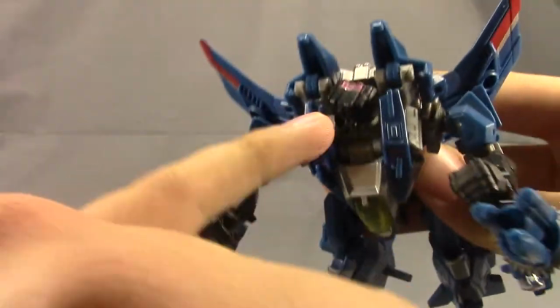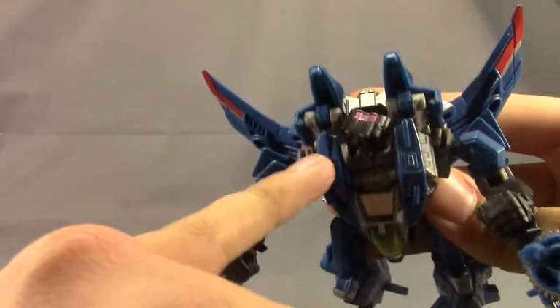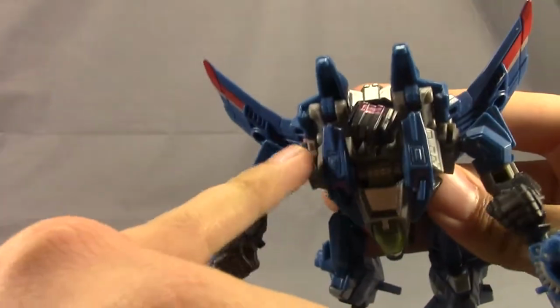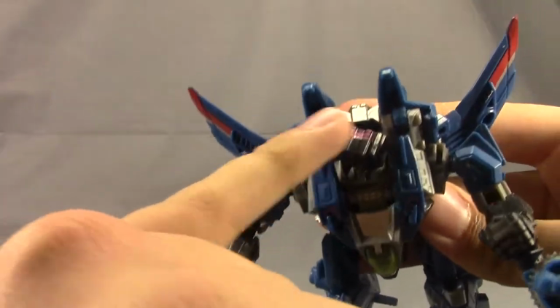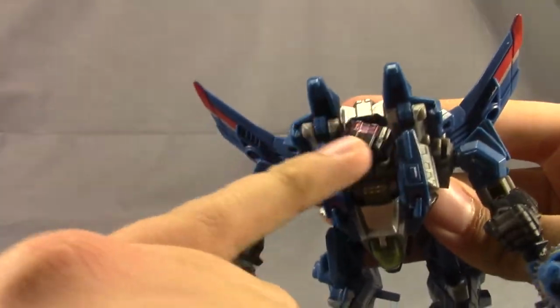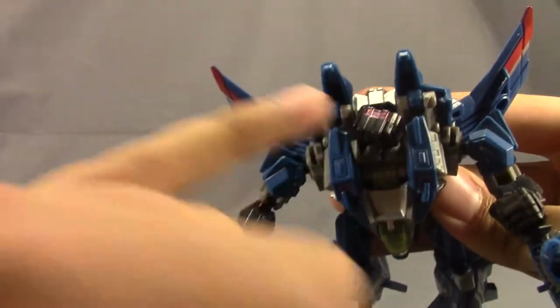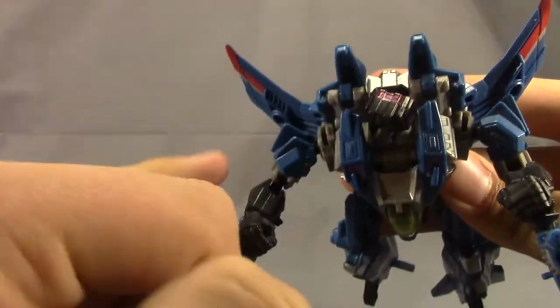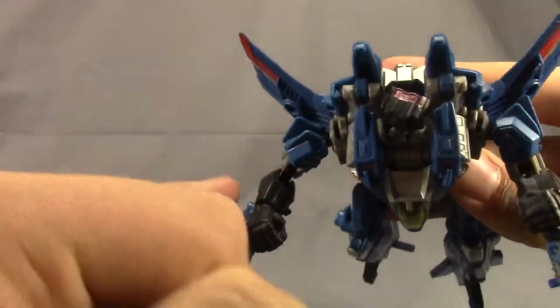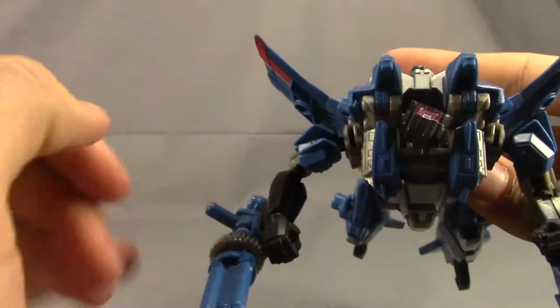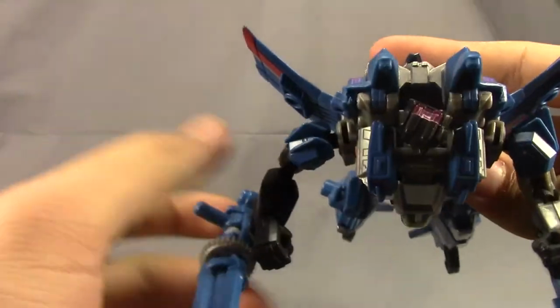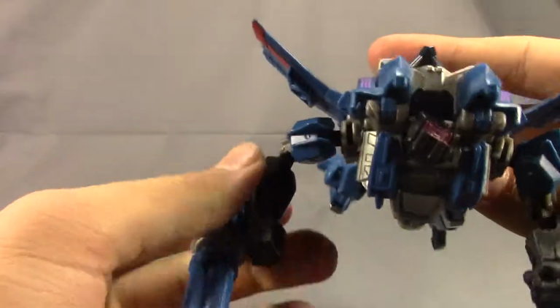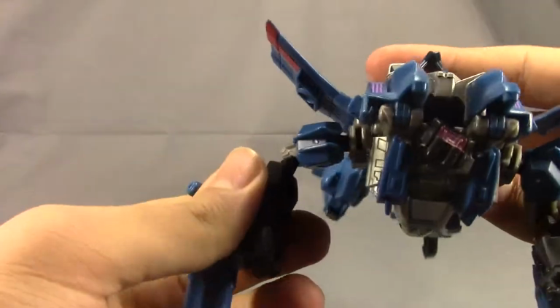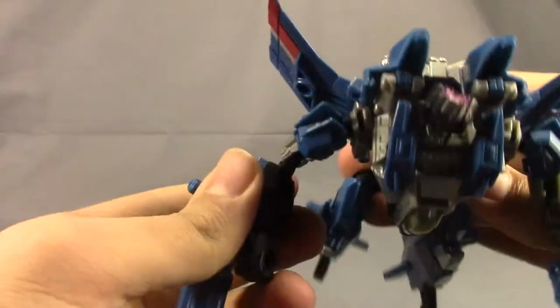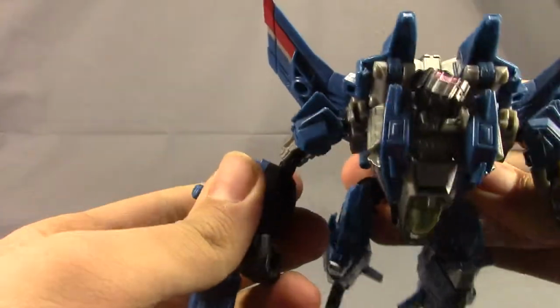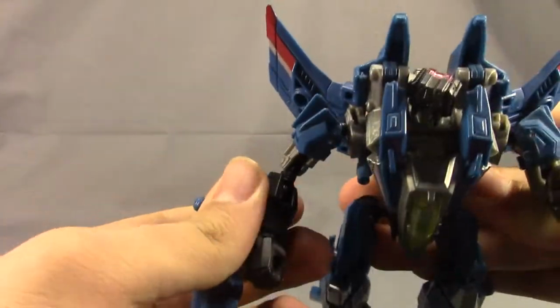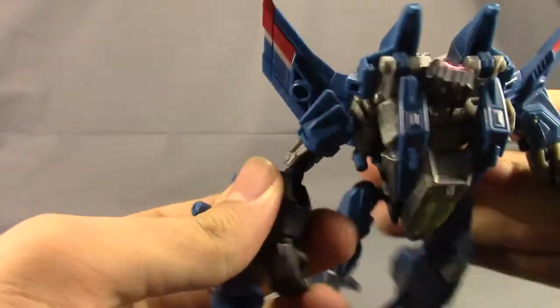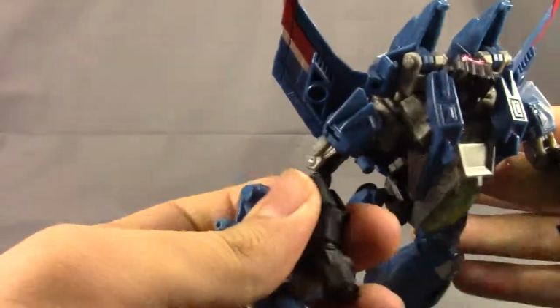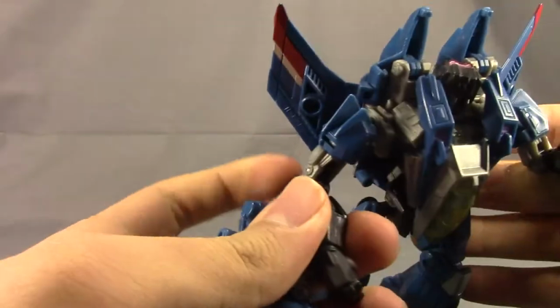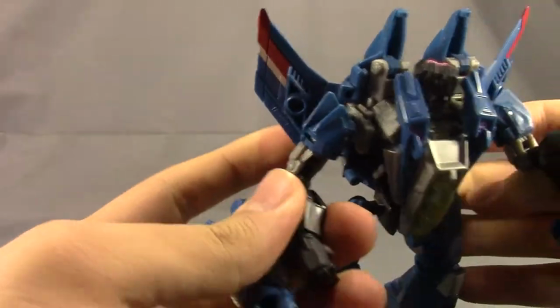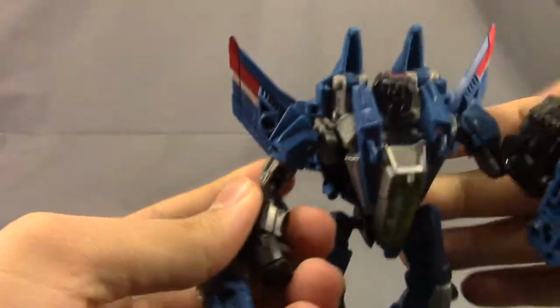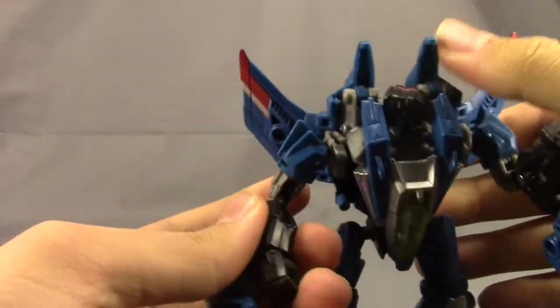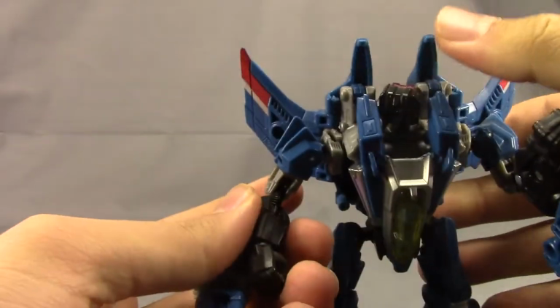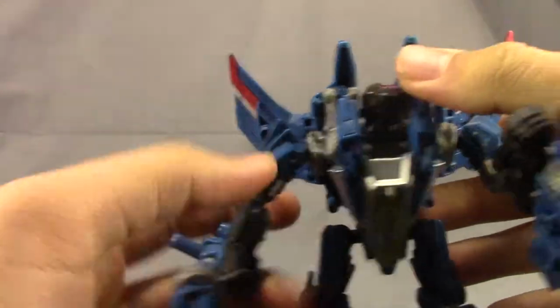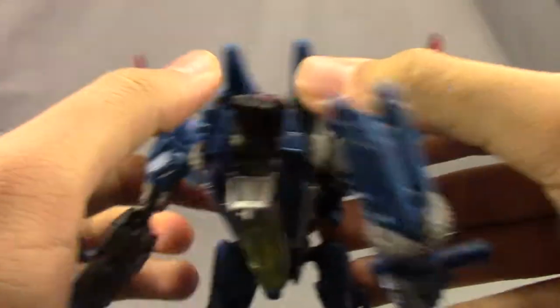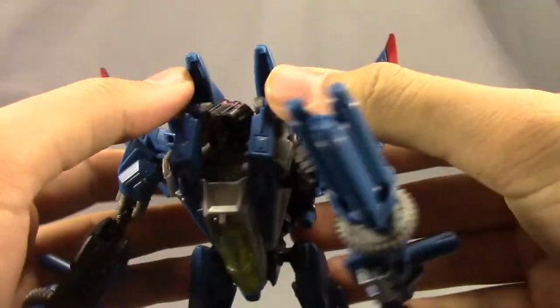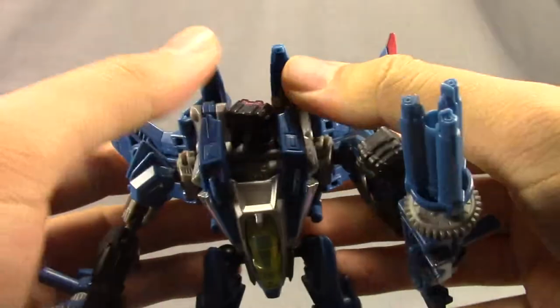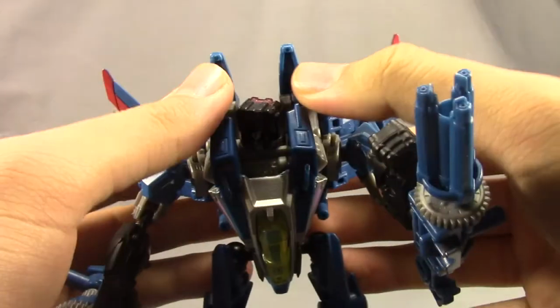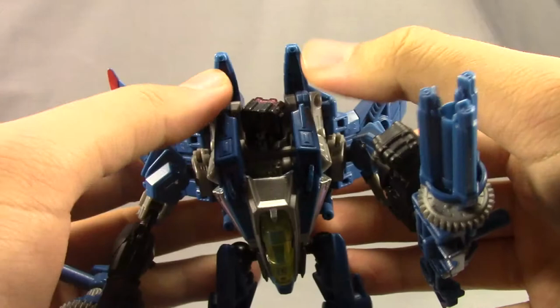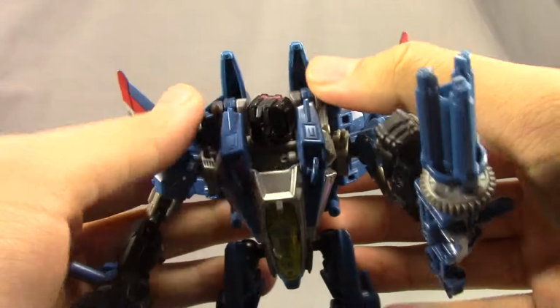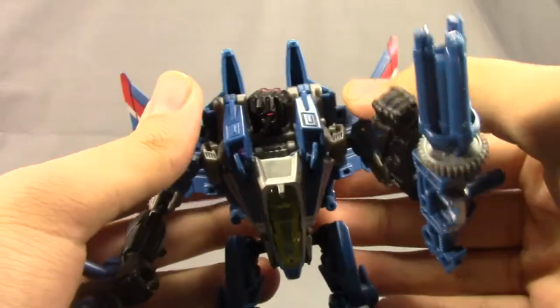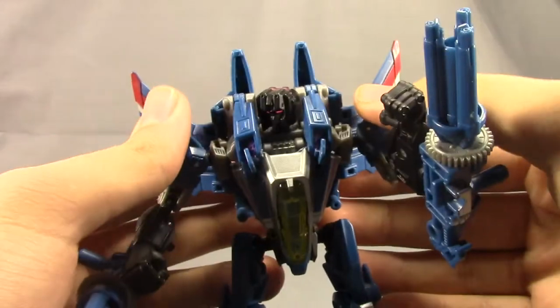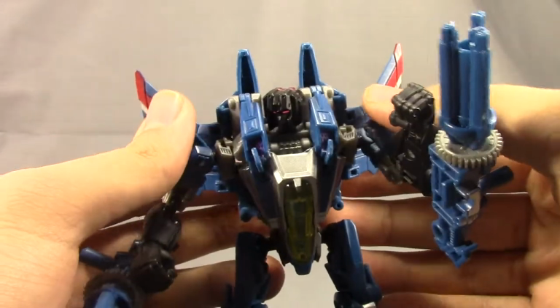A lot of nice silver paint throughout the back here — I've got to hand it to Hasbro for giving us all this silver paint. Would have been nice to get a little bit more, especially throughout the legs and up through here and on the arms. Maybe silver on these pieces here too.